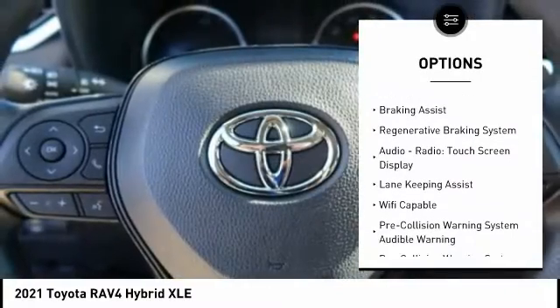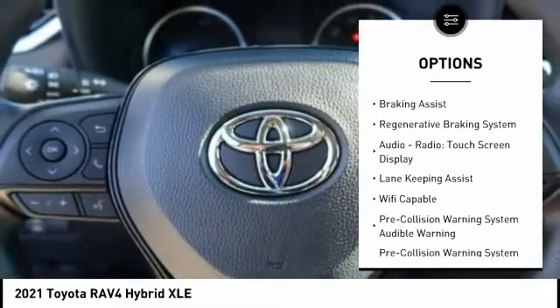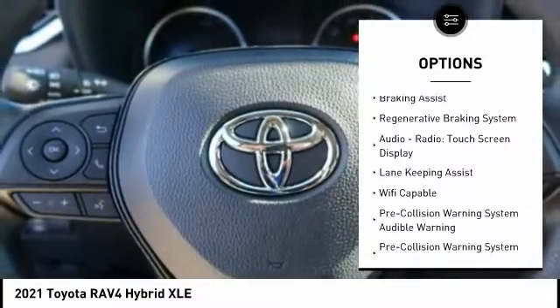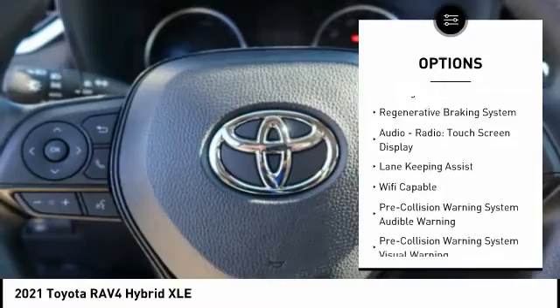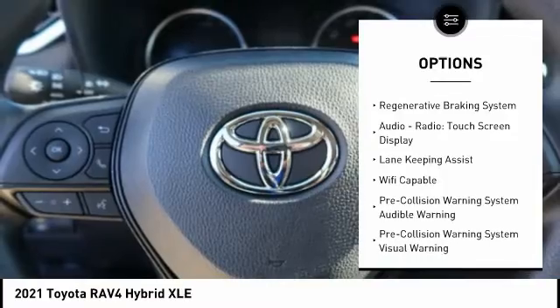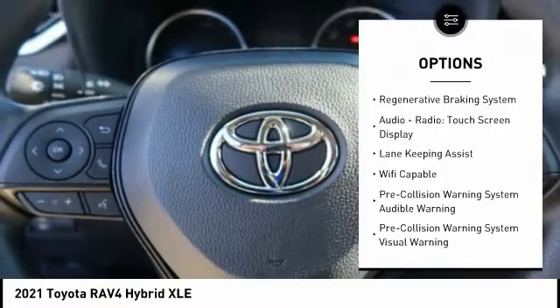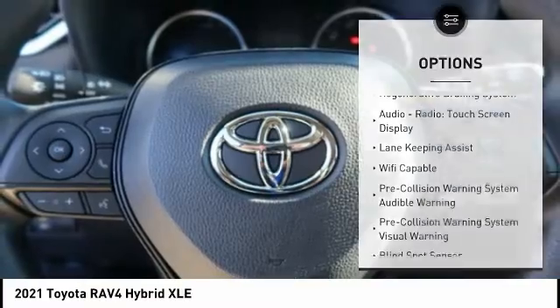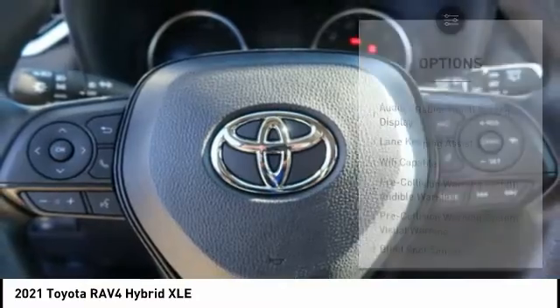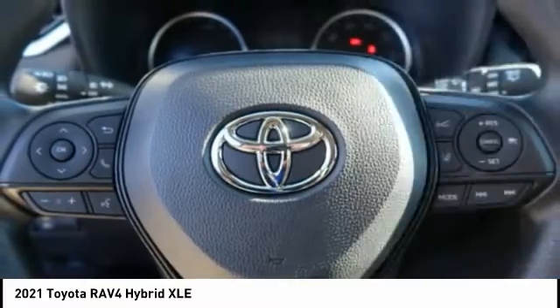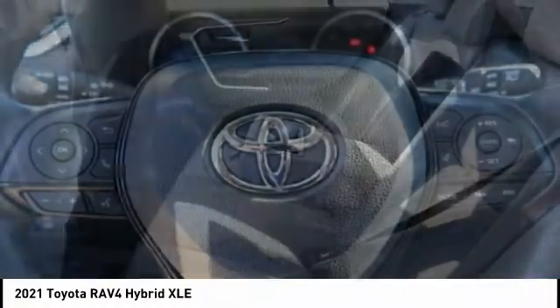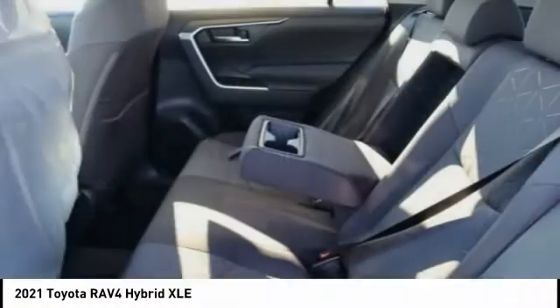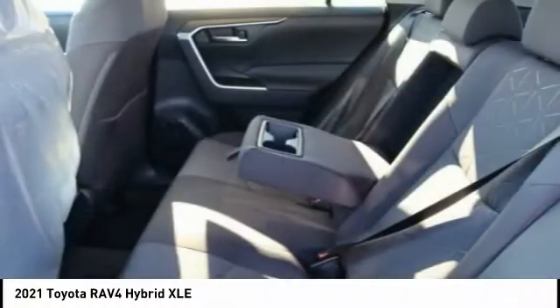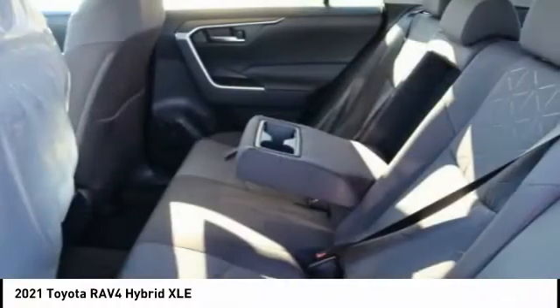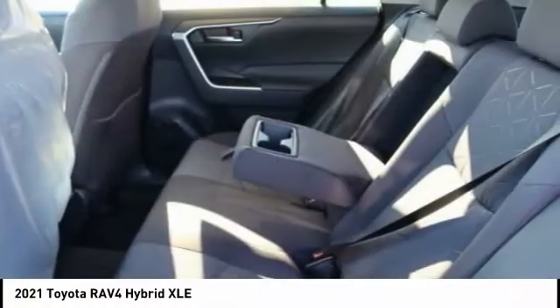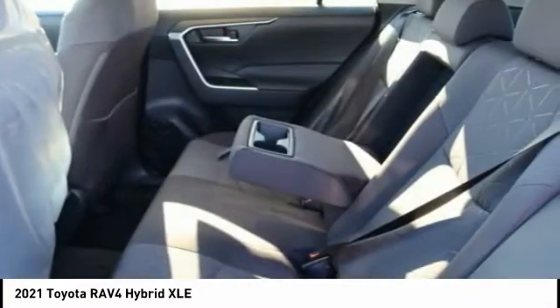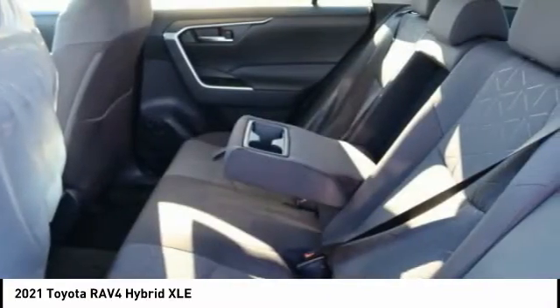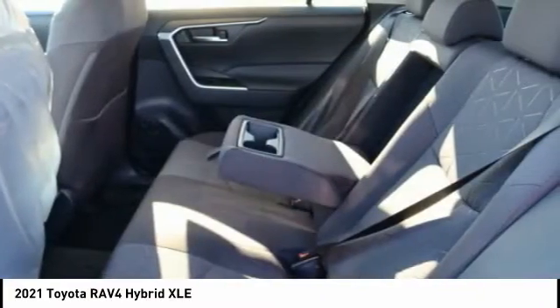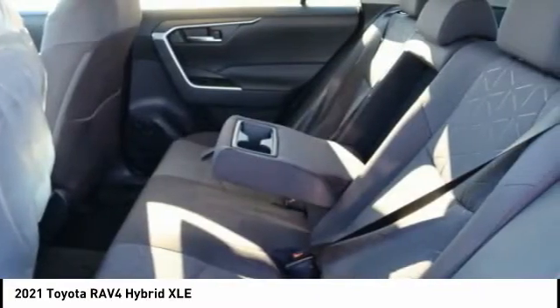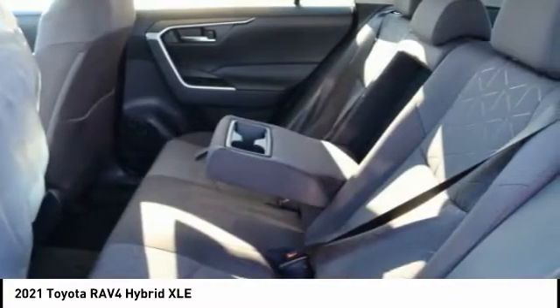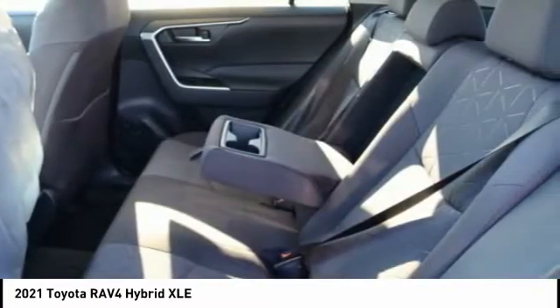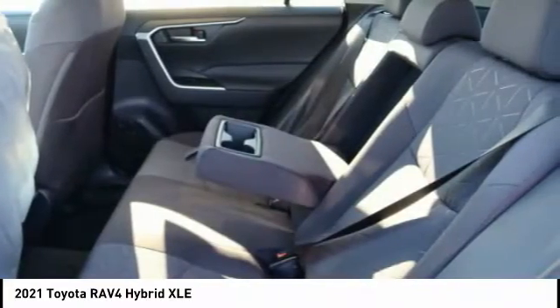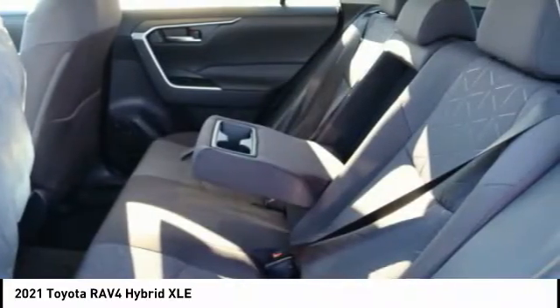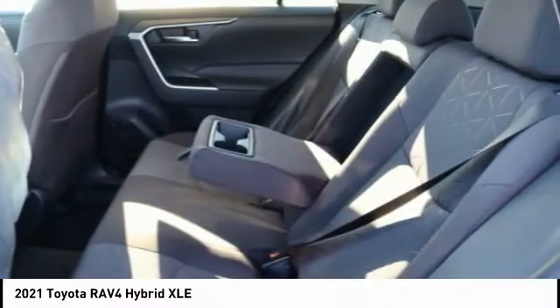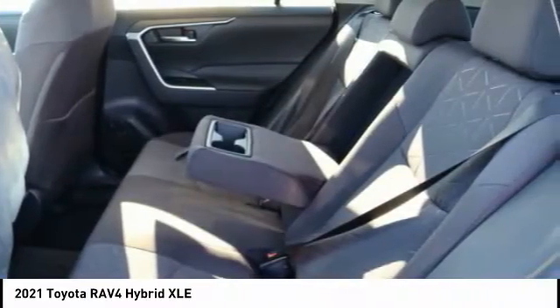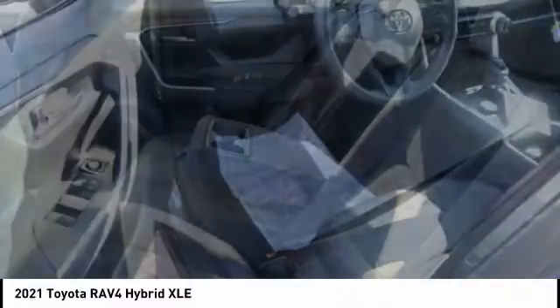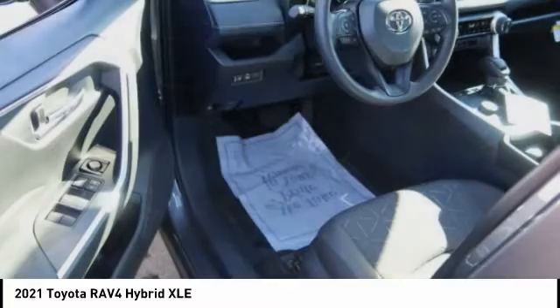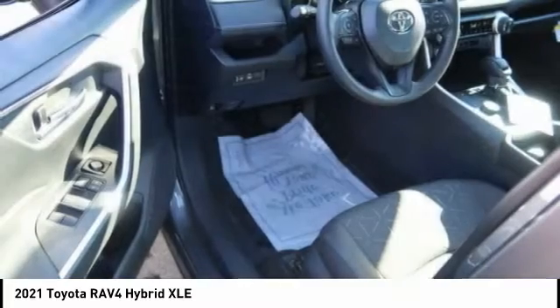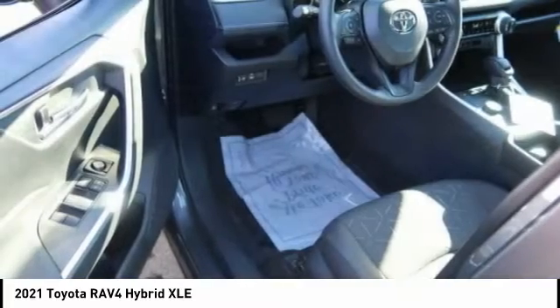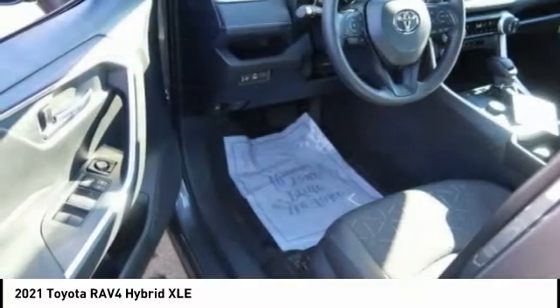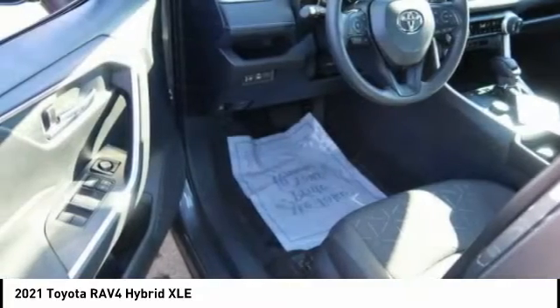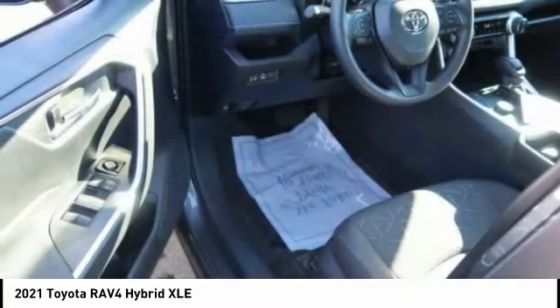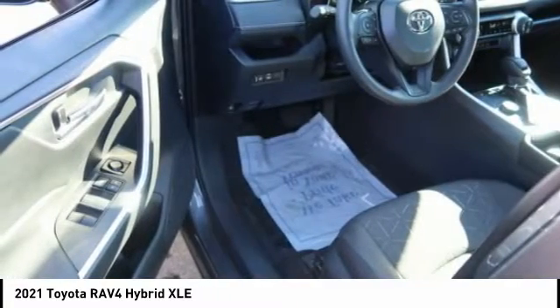Additional features include starter type, motor generator, auxiliary transmission fluid cooler, fog lights, braking assist, and a regenerative braking system.